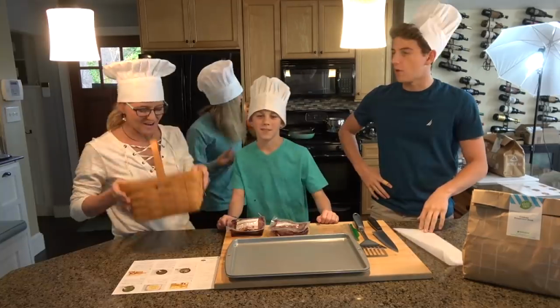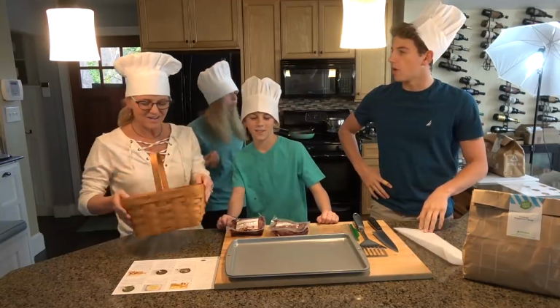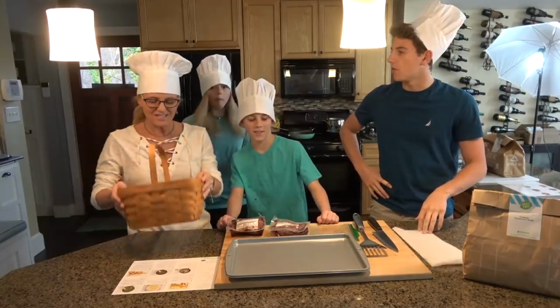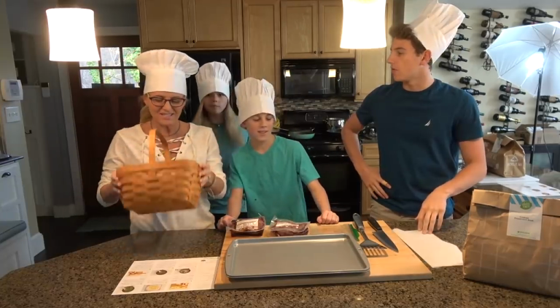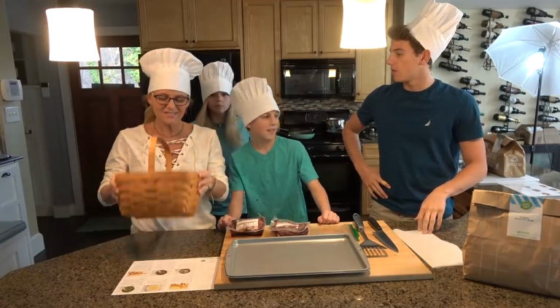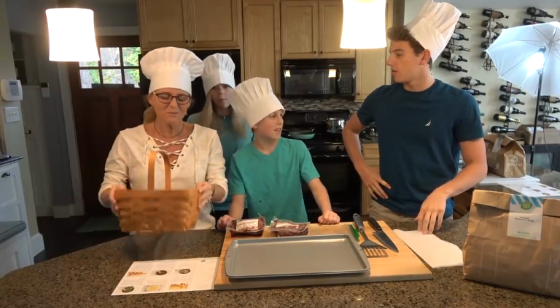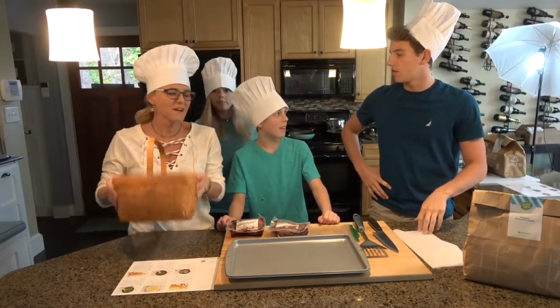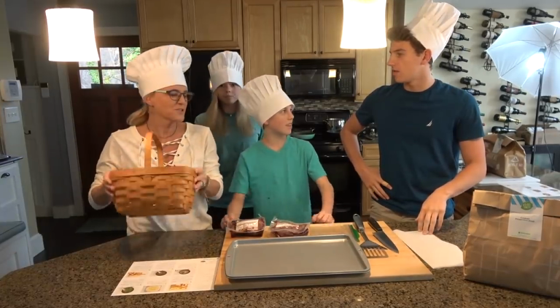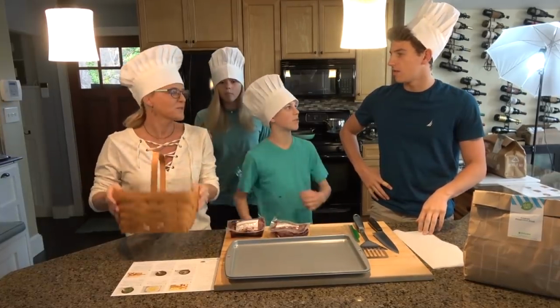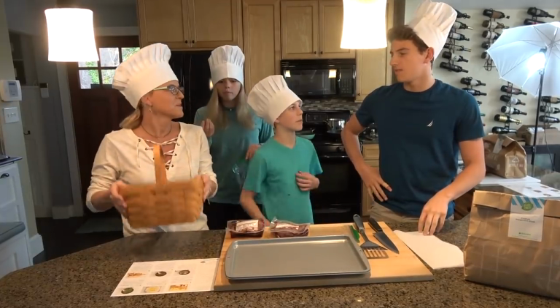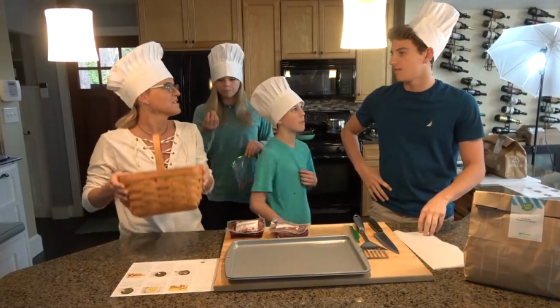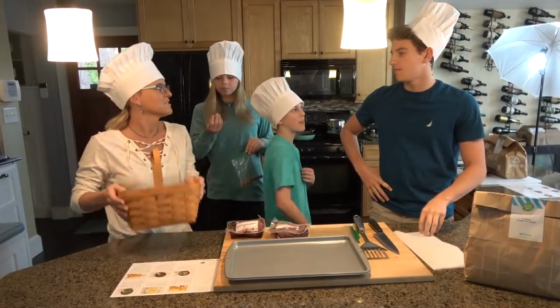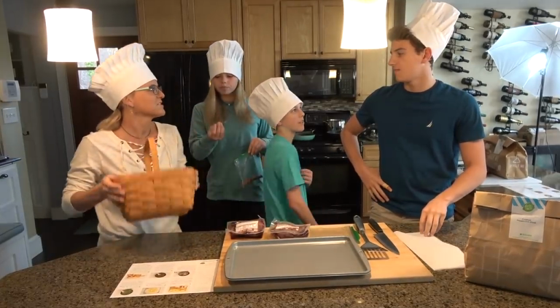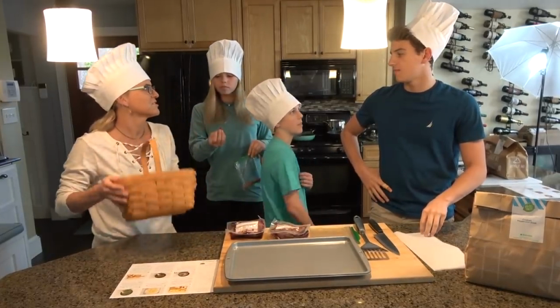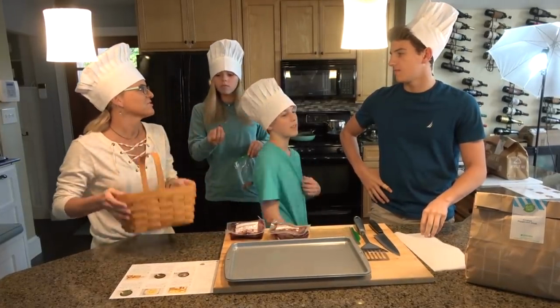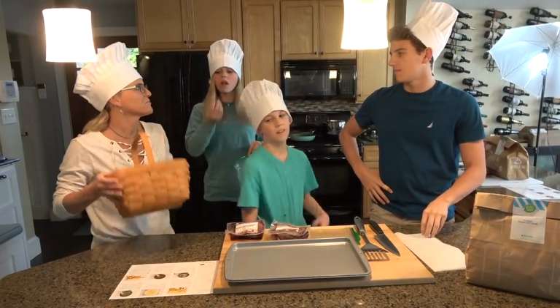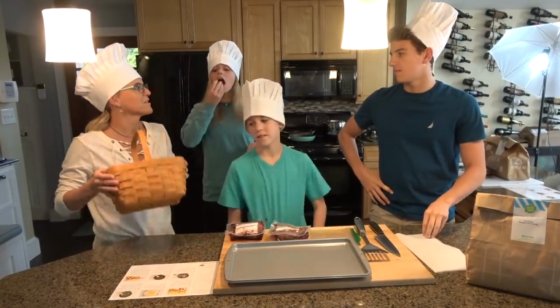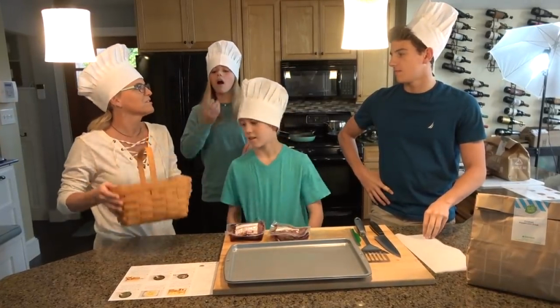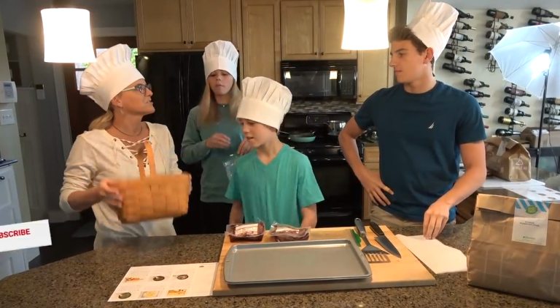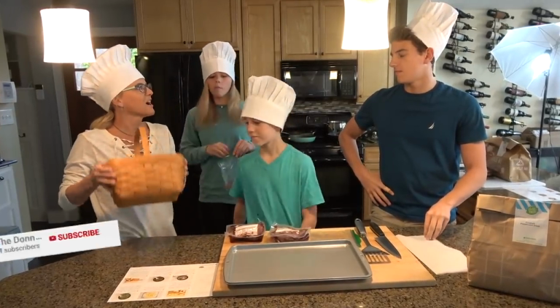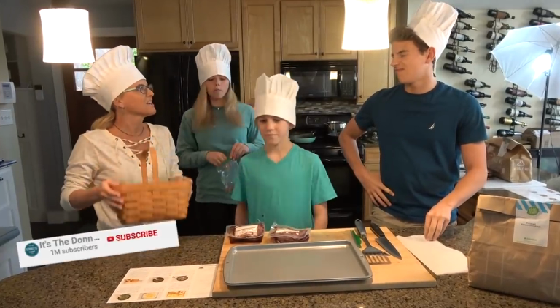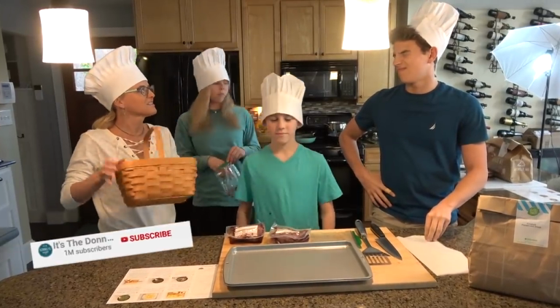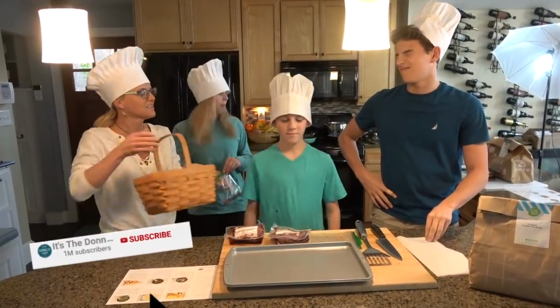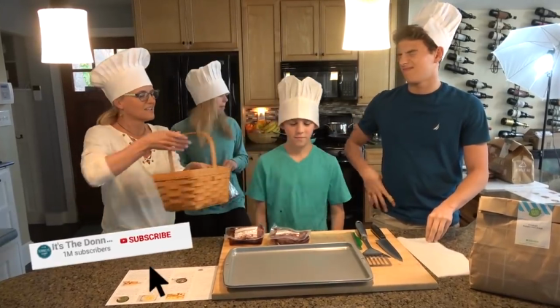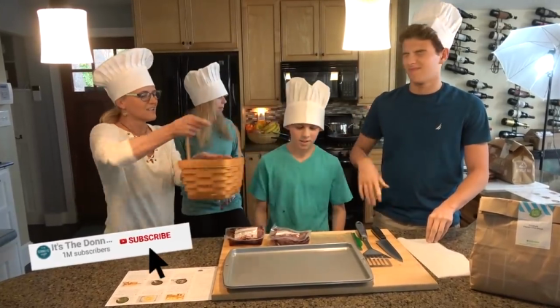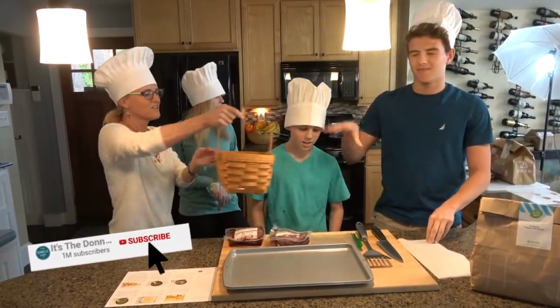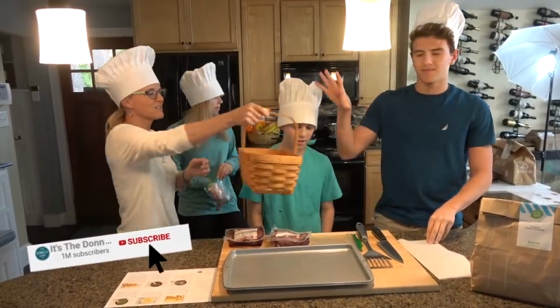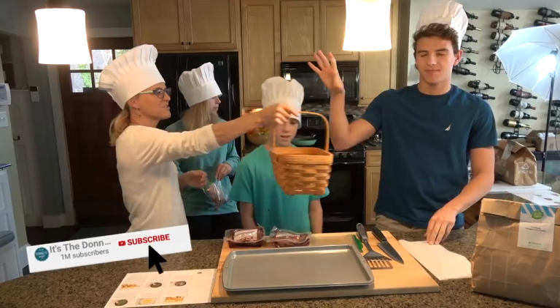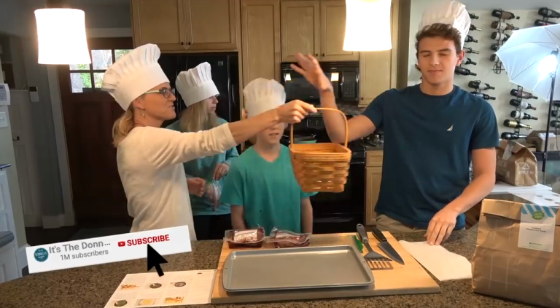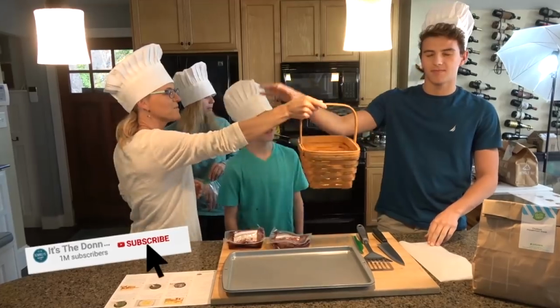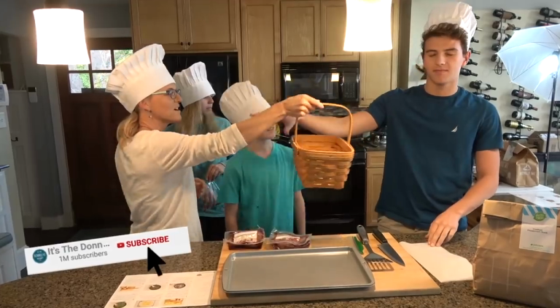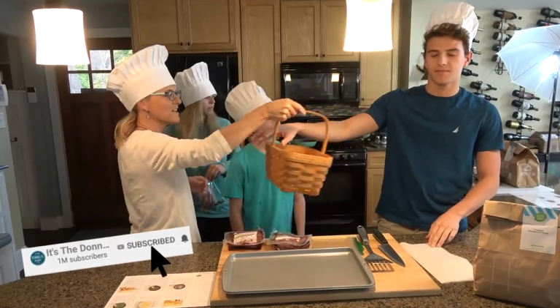All right, you guys, let's get started. We've got two different meals — you get to choose. Brendan, close your eyes. You get to choose one.